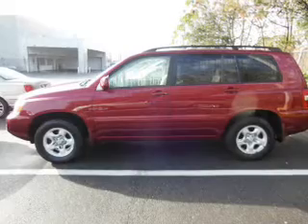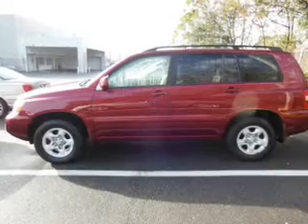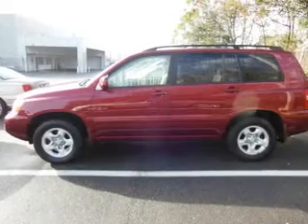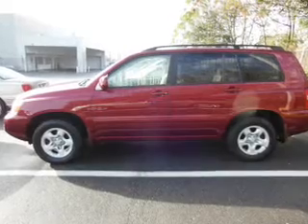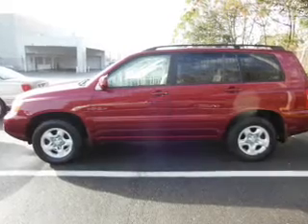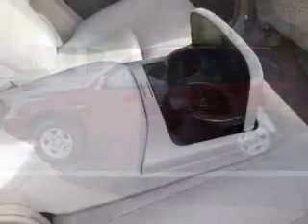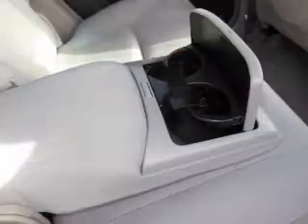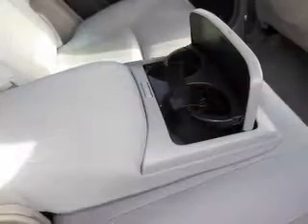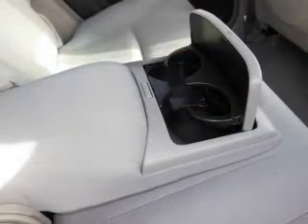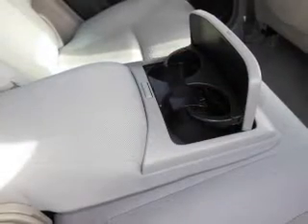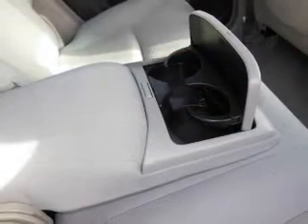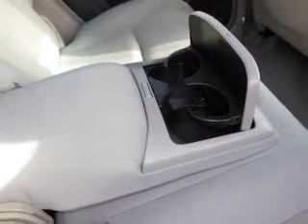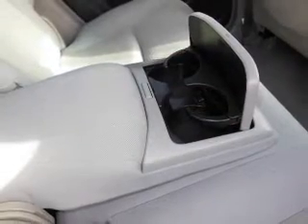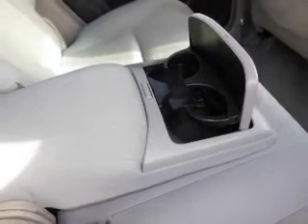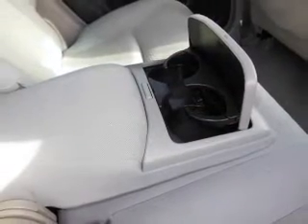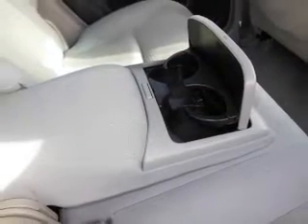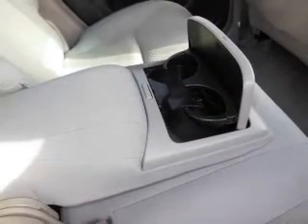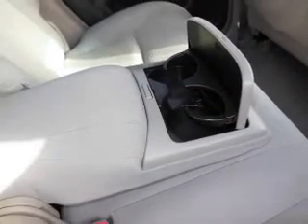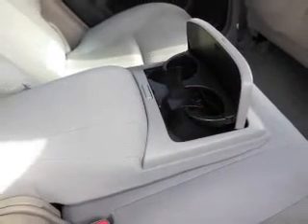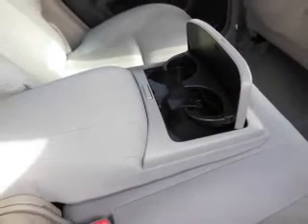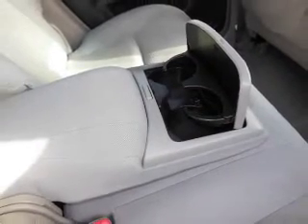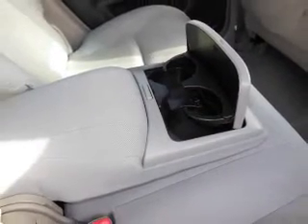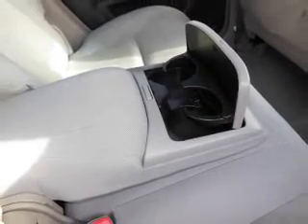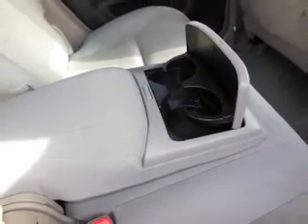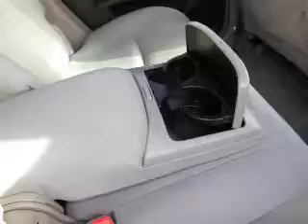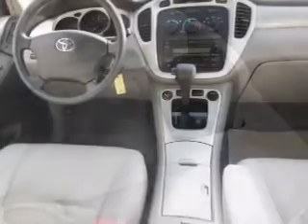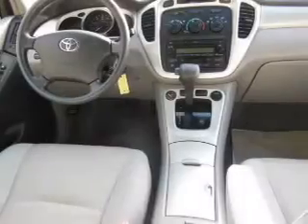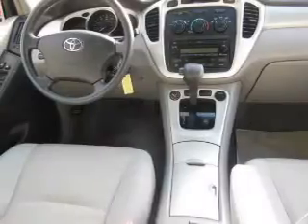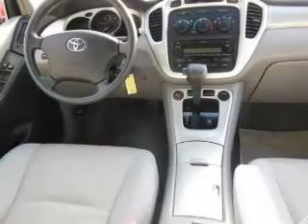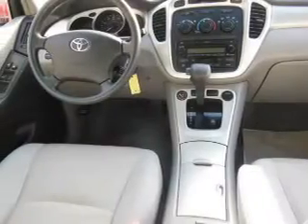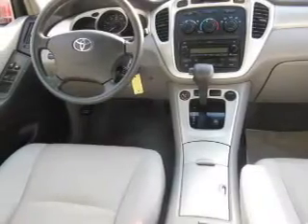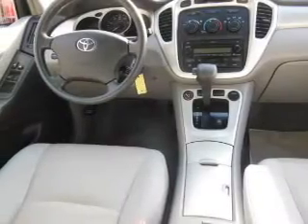That computer, air conditioning, power door locks, power windows, power steering, and AM-FM stereo with a CD player.